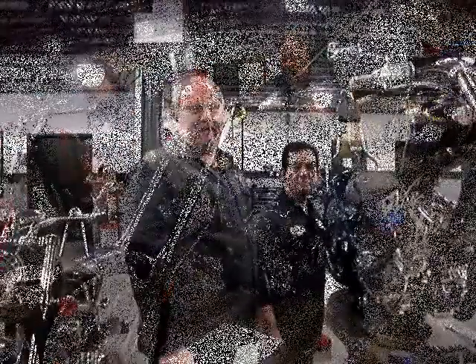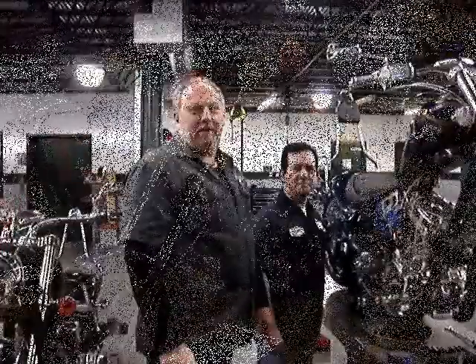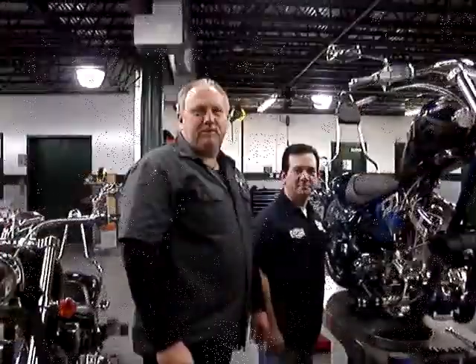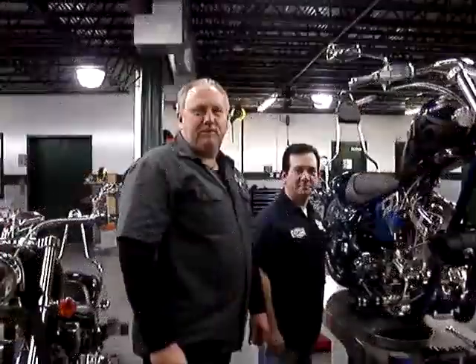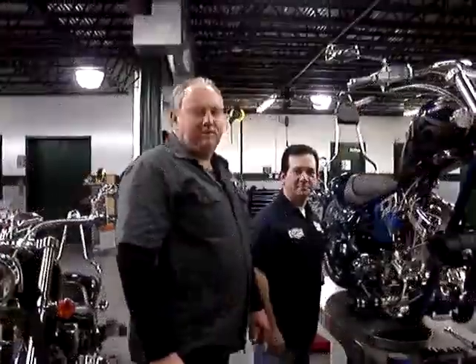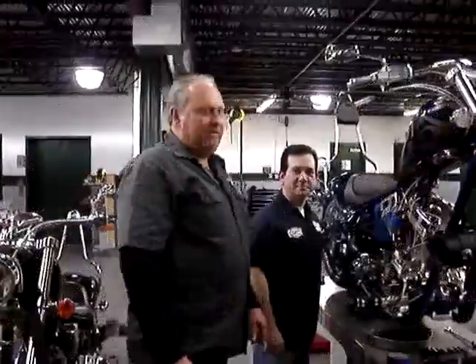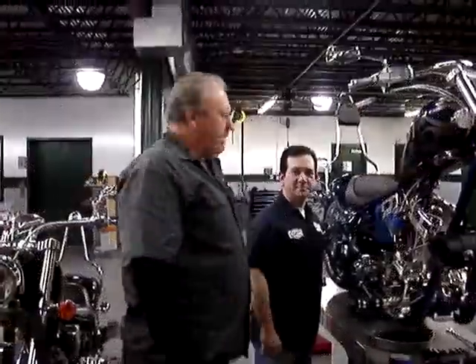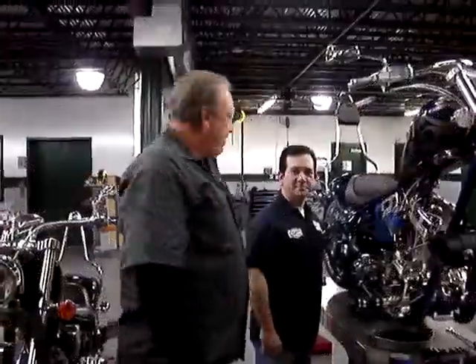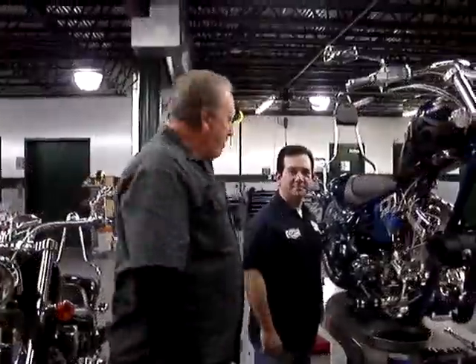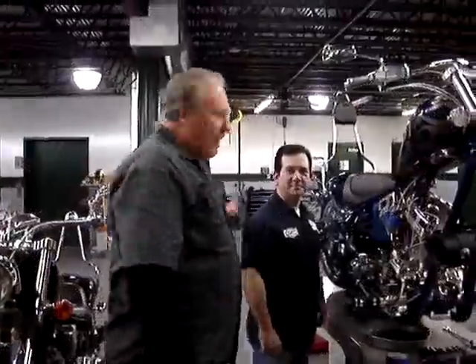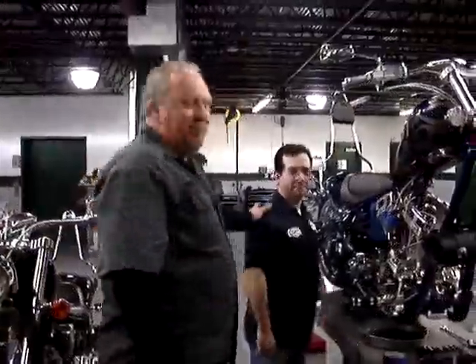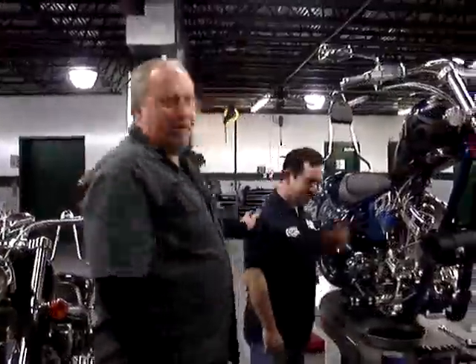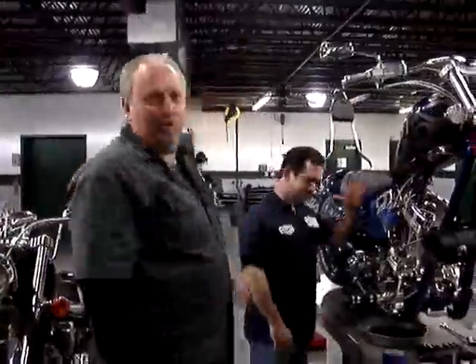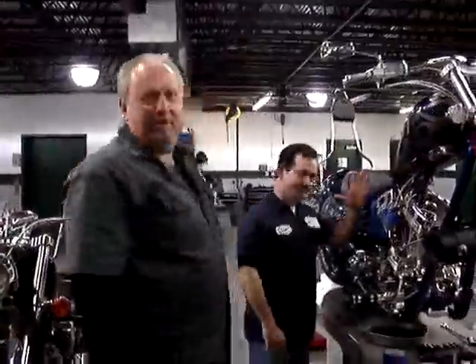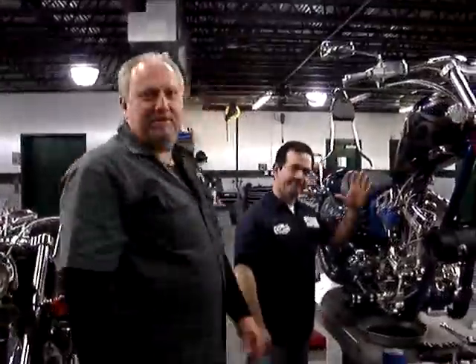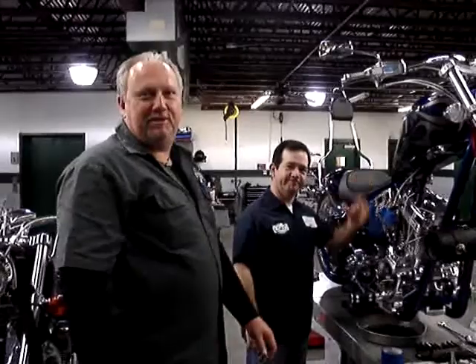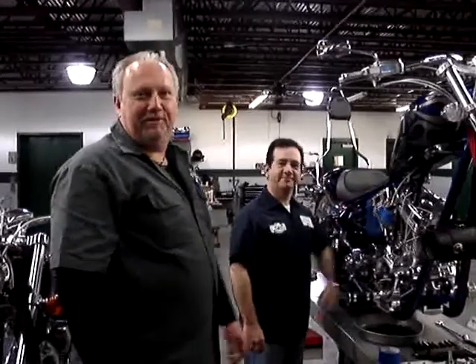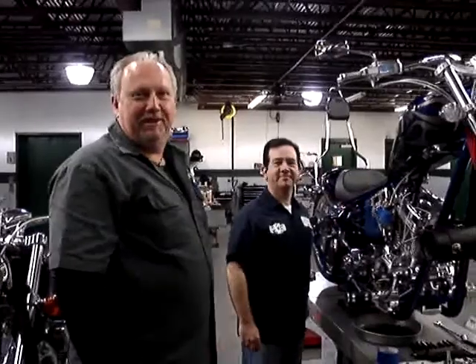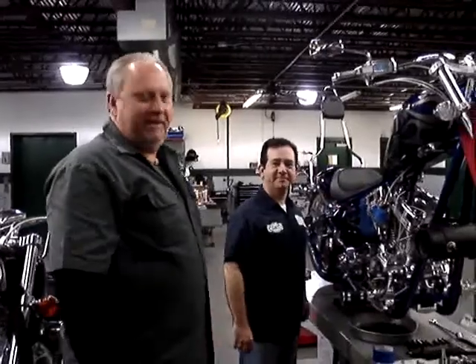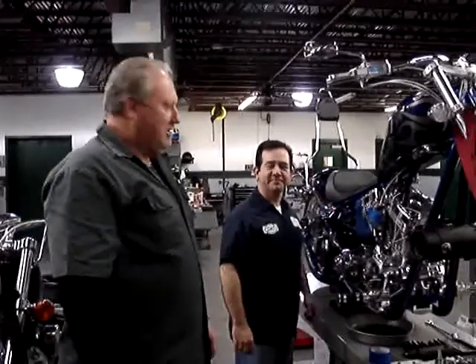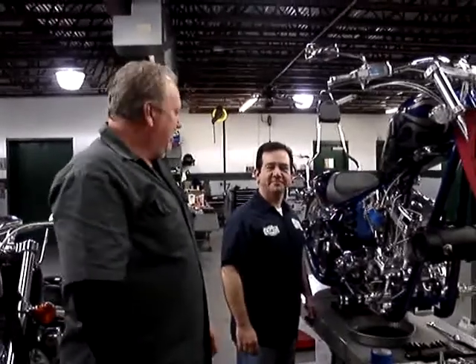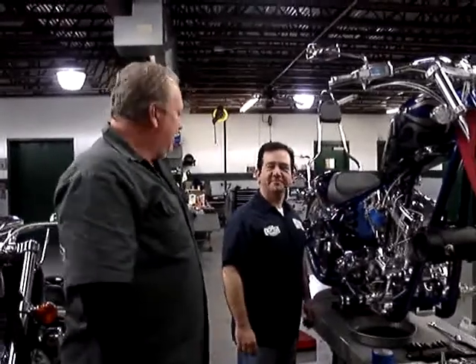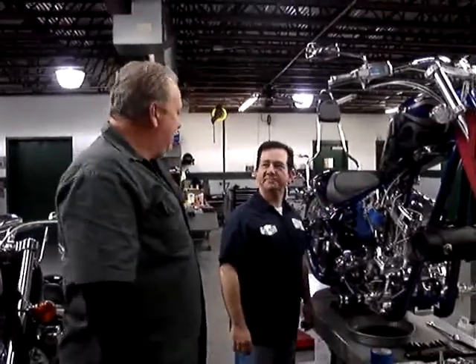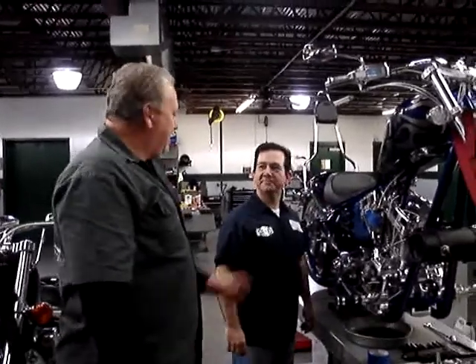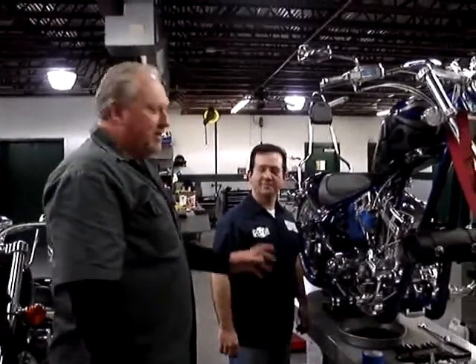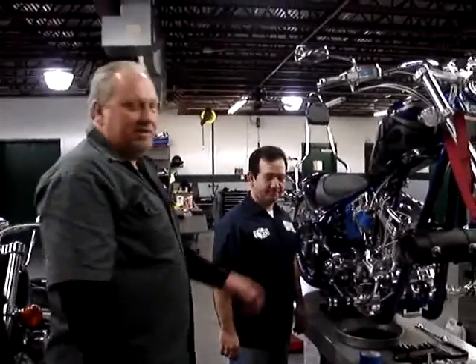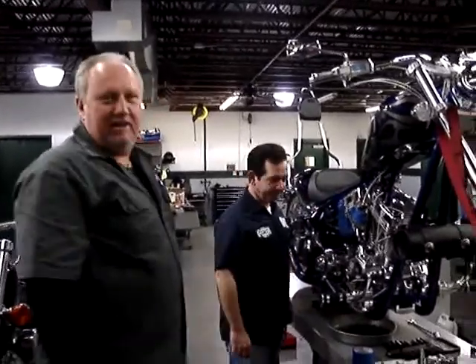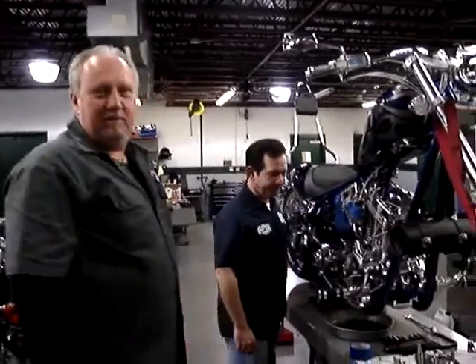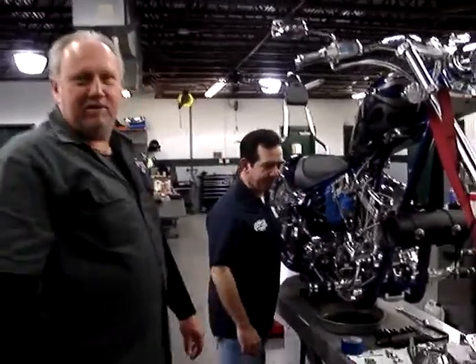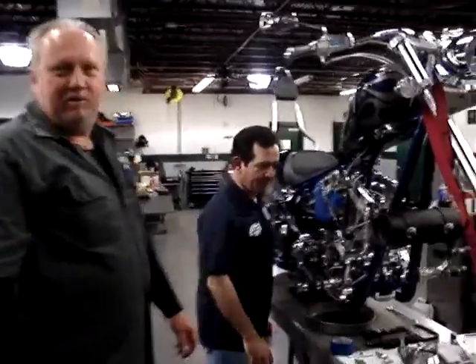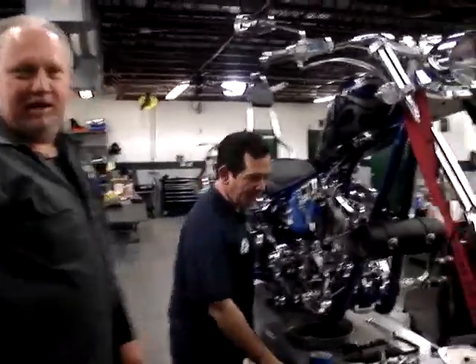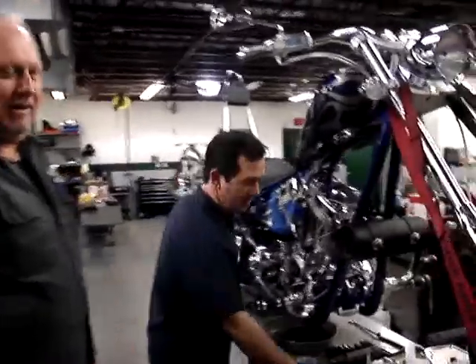We're back at Biker's Dream. This is Vinny, our power performance consultant. Let's take a look at the inside of this cam and see what we've got.